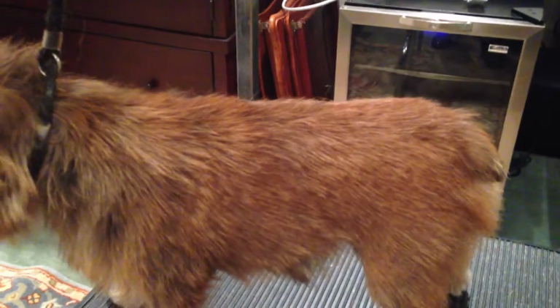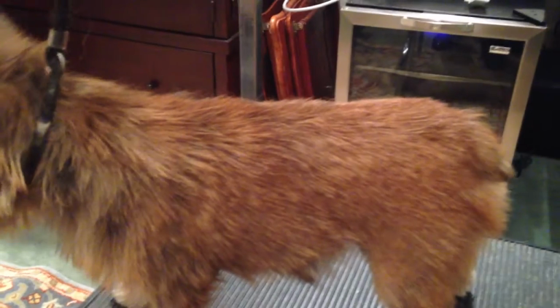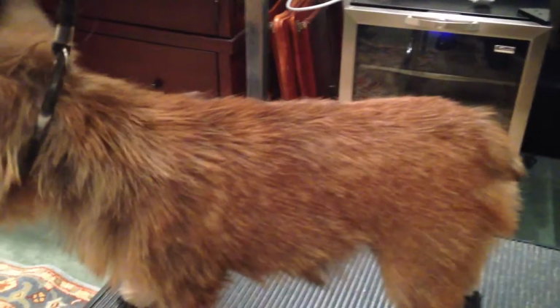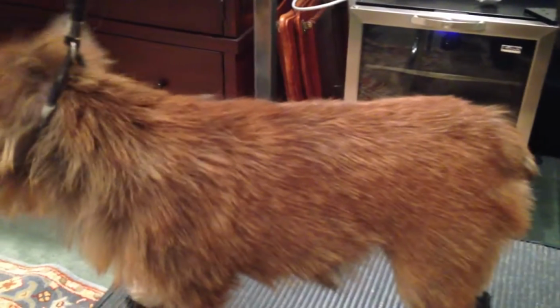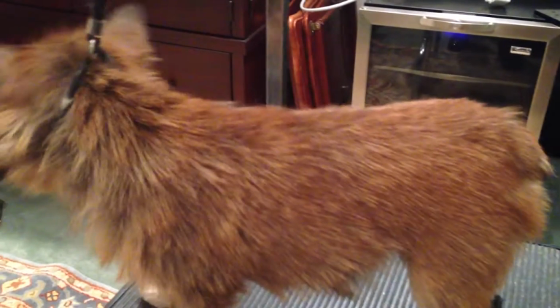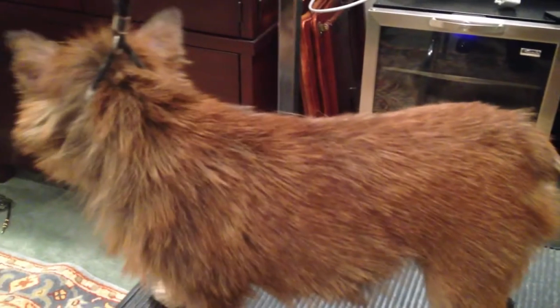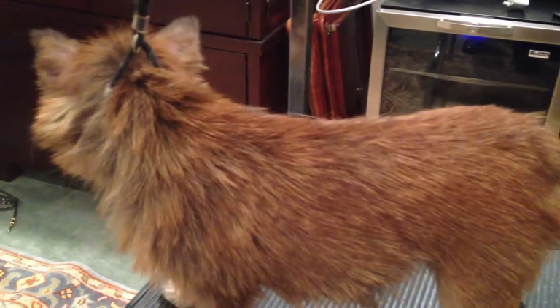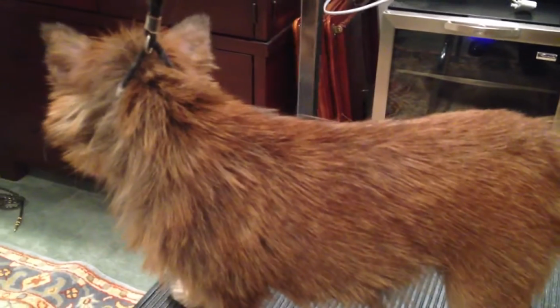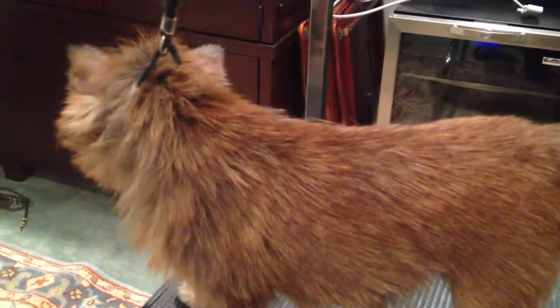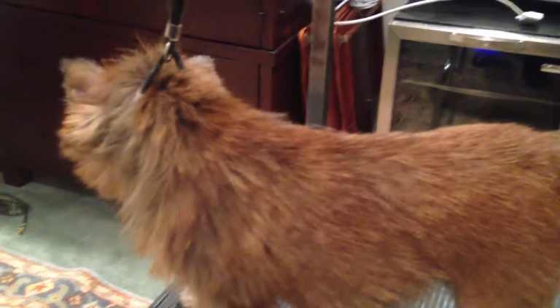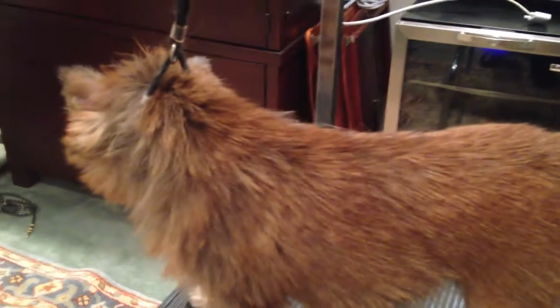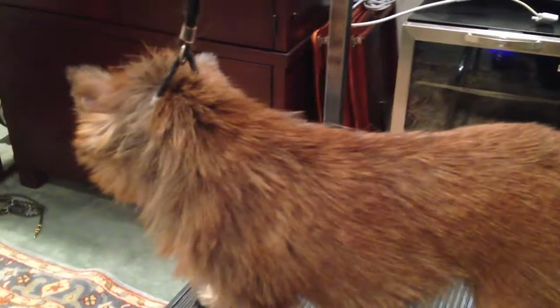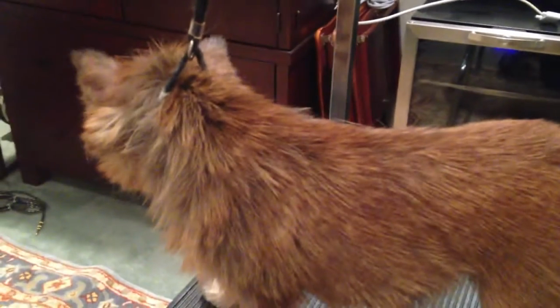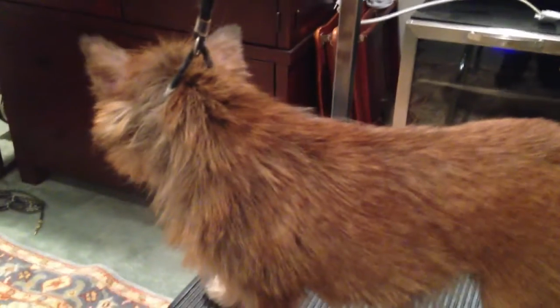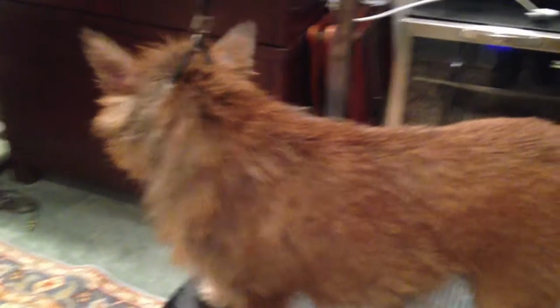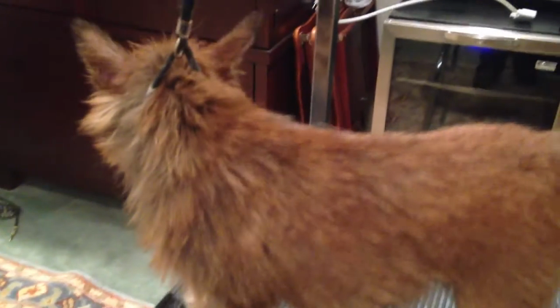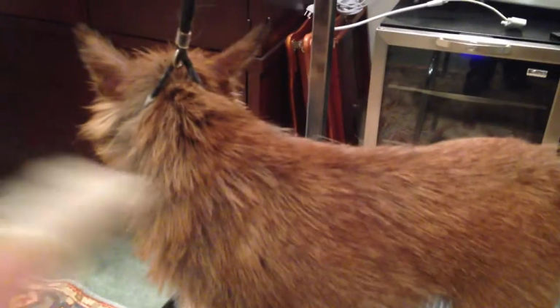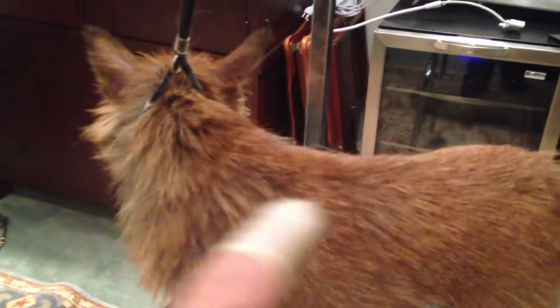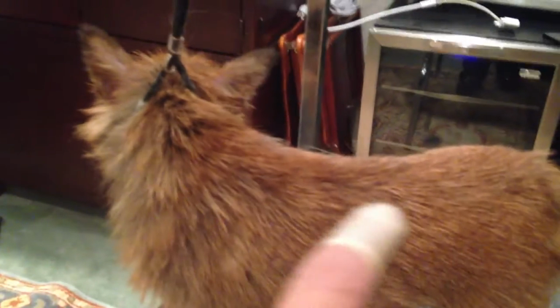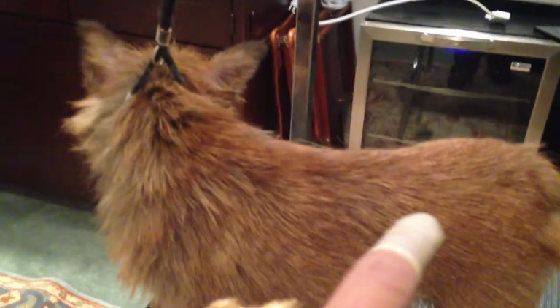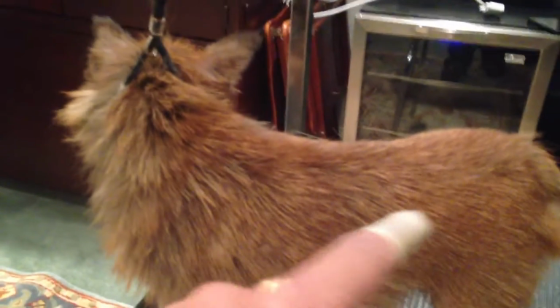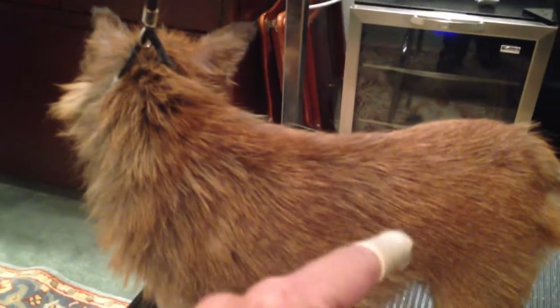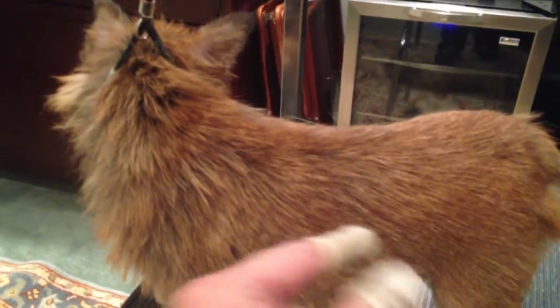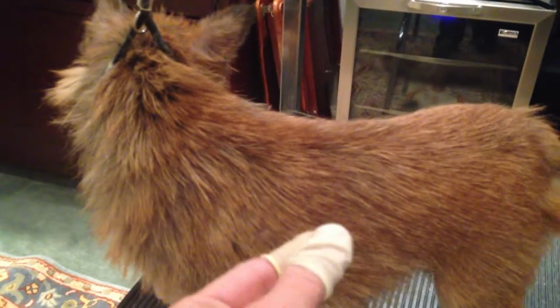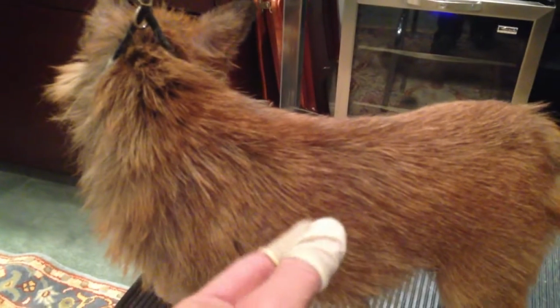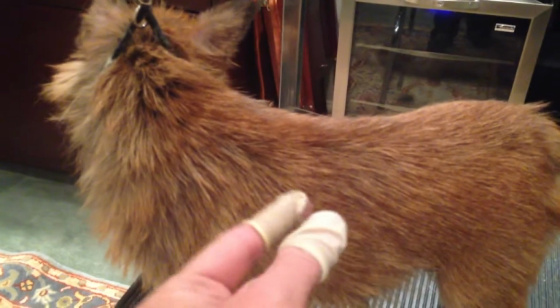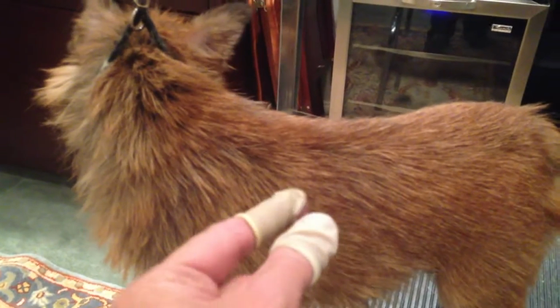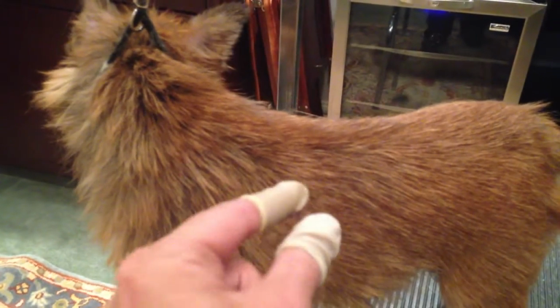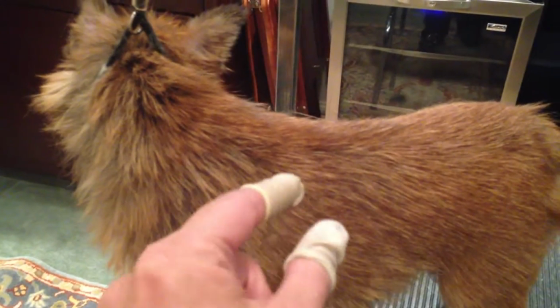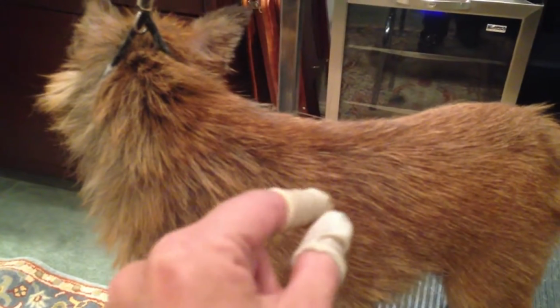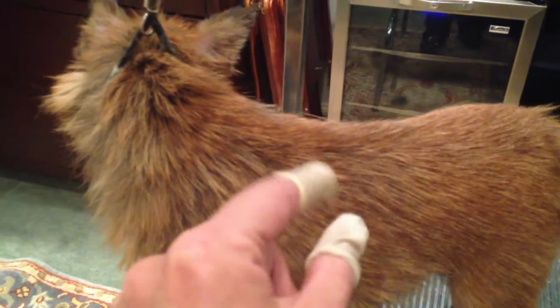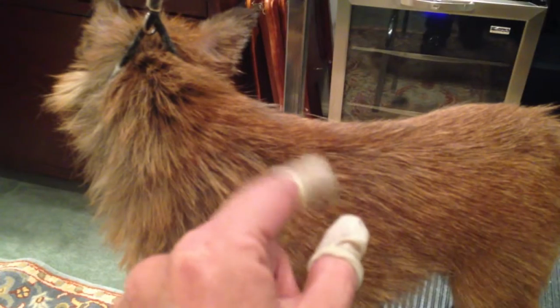Basically, for two hours, I plucked everything out by hand with these.